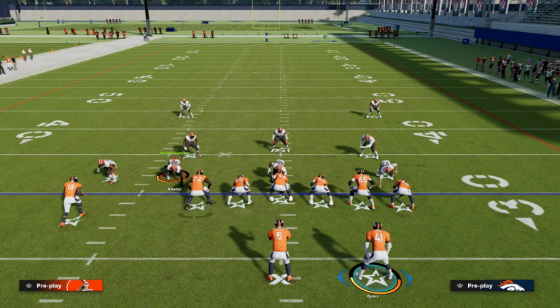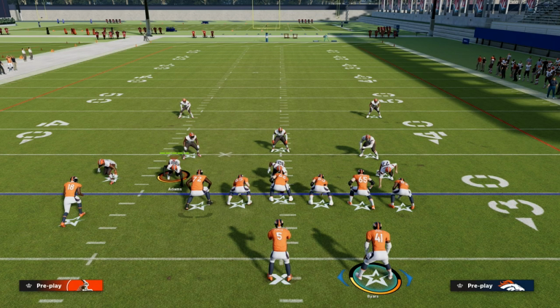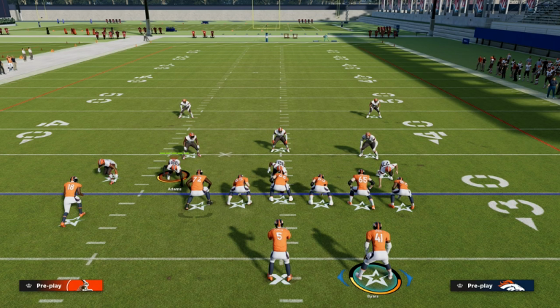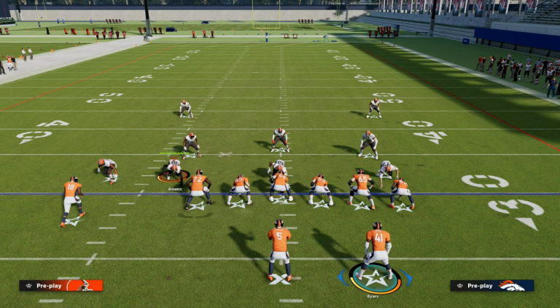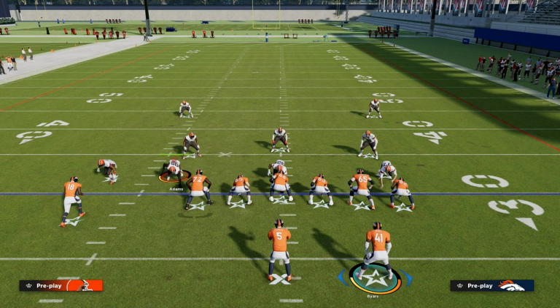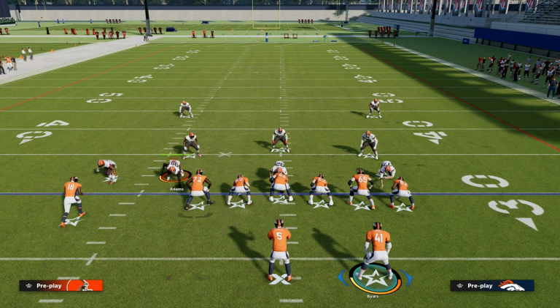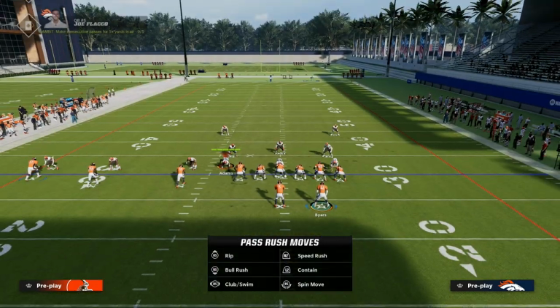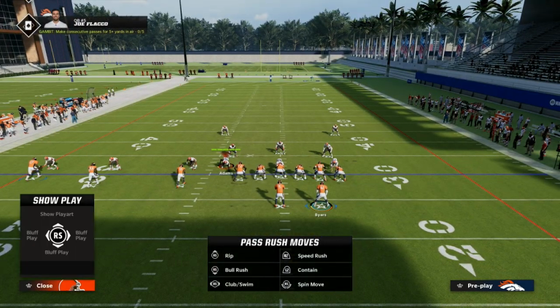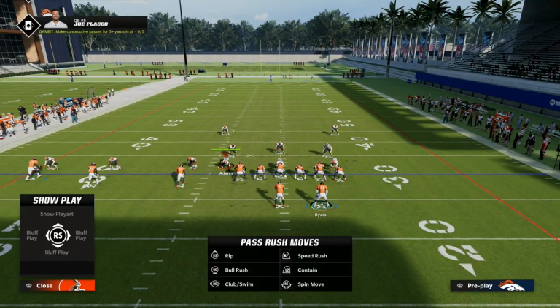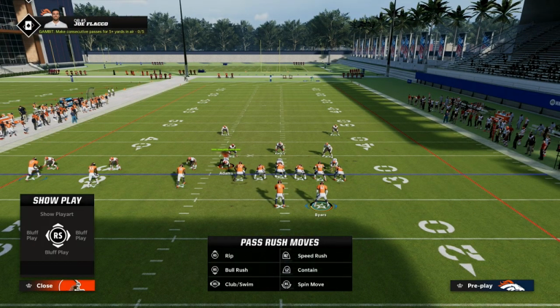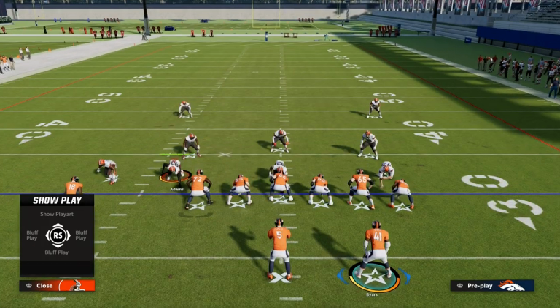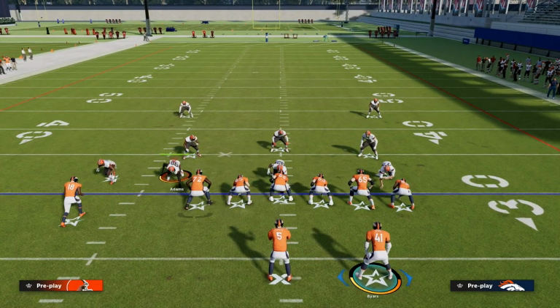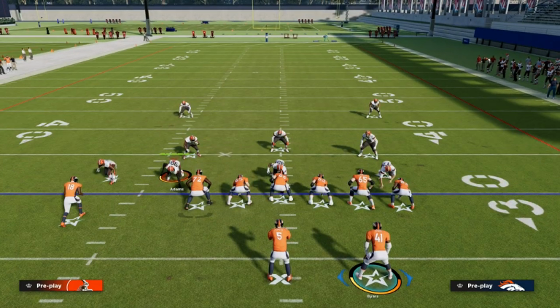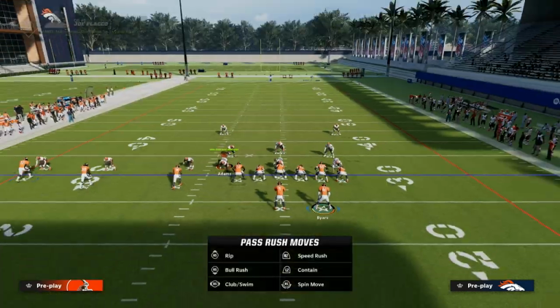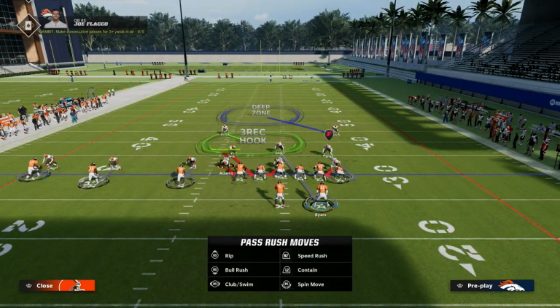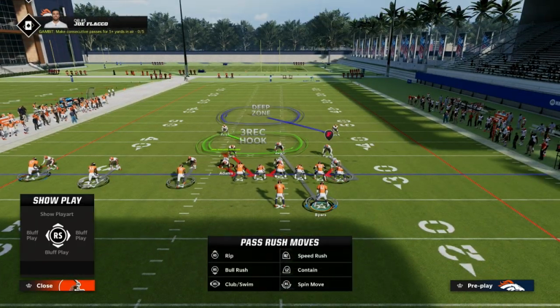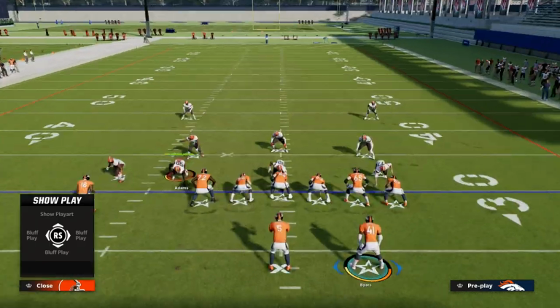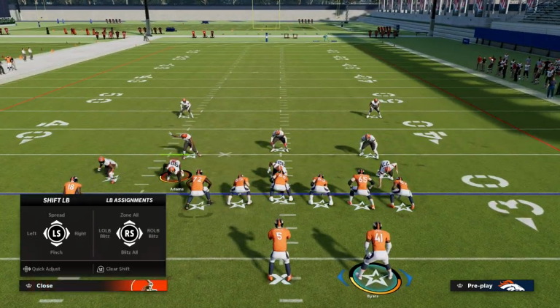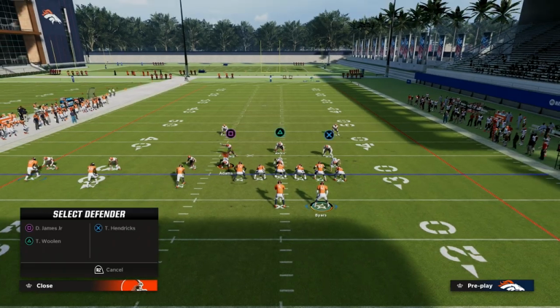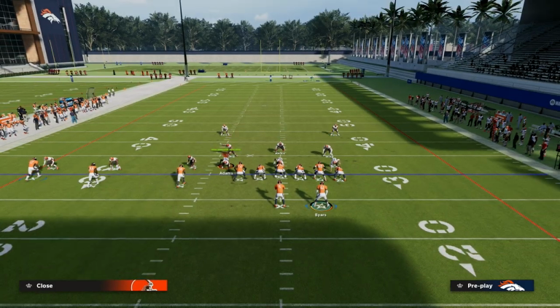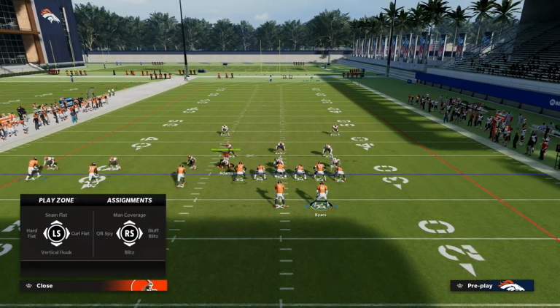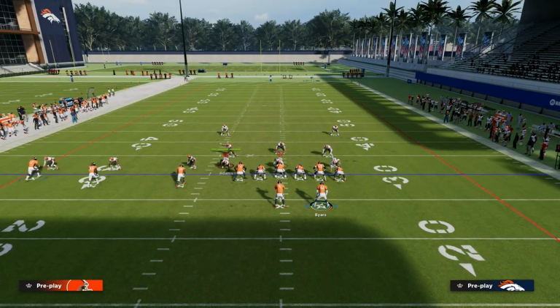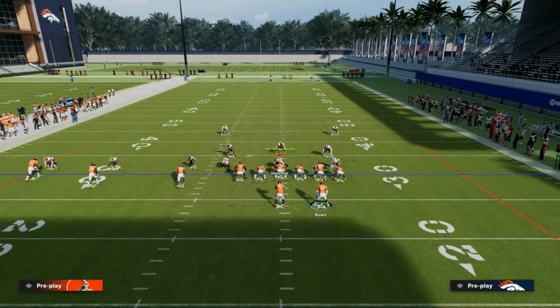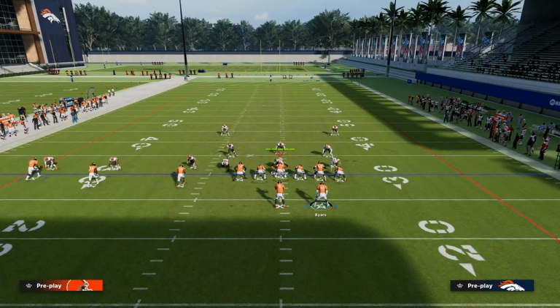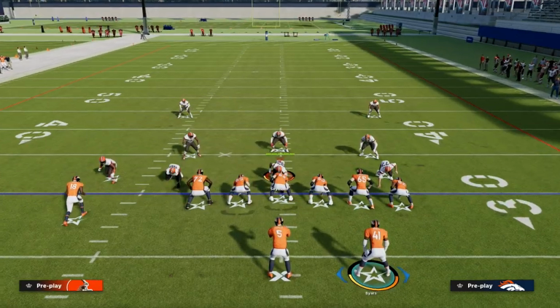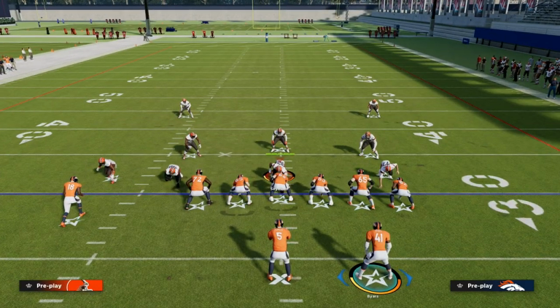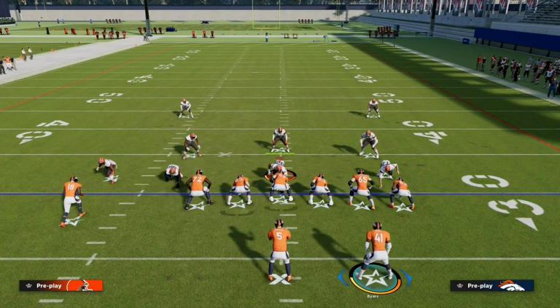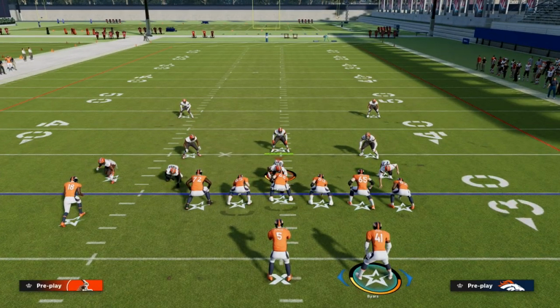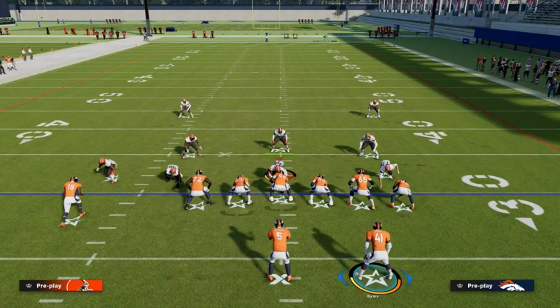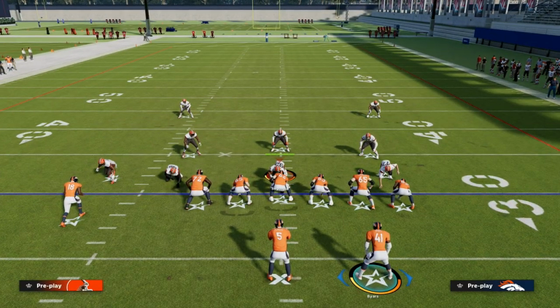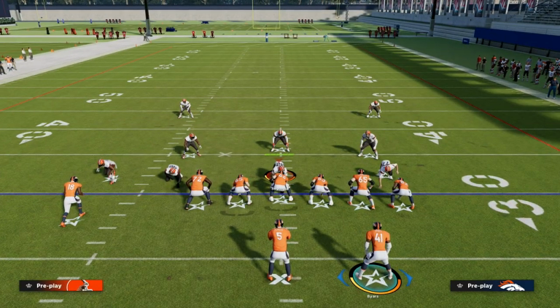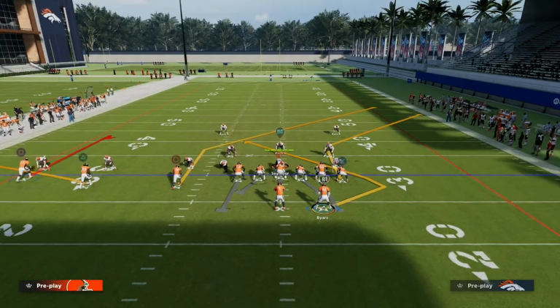In this year's game, there's a lot of man-to-man coverage, and so this is a really good play for the meta.